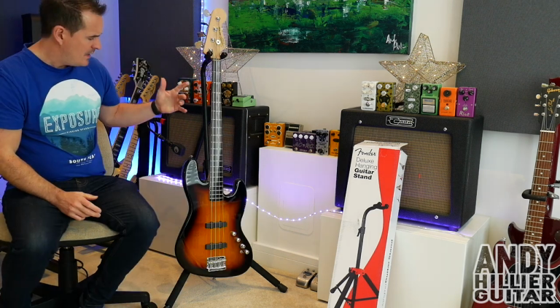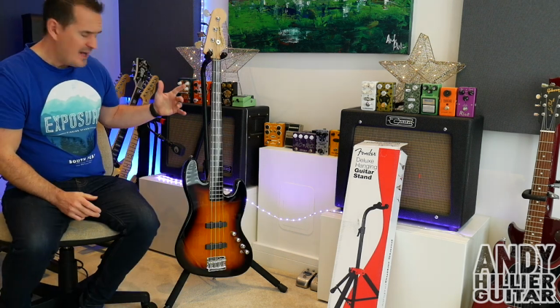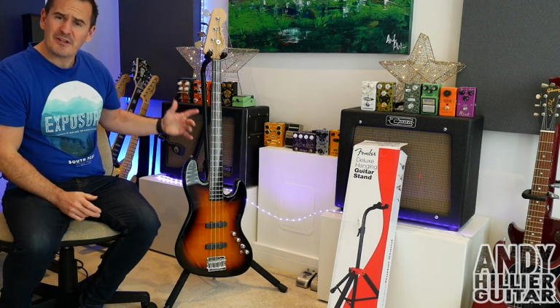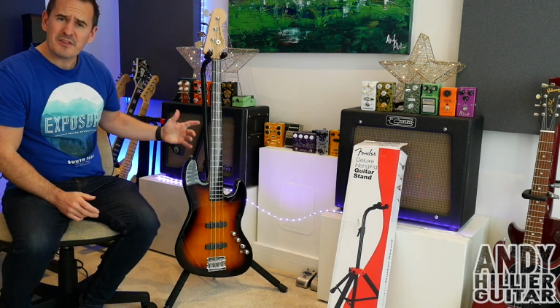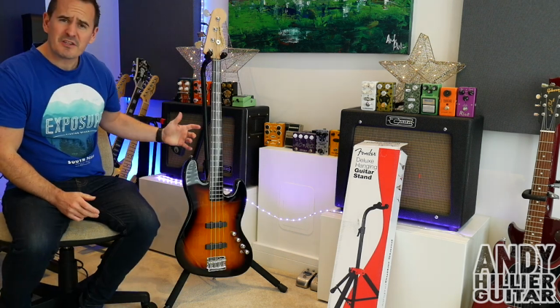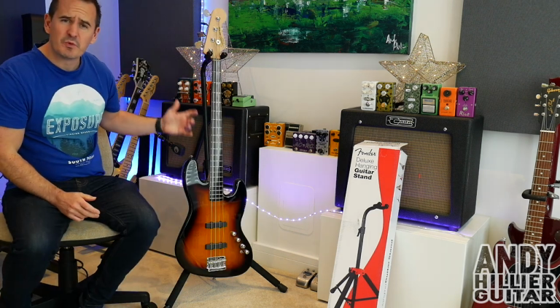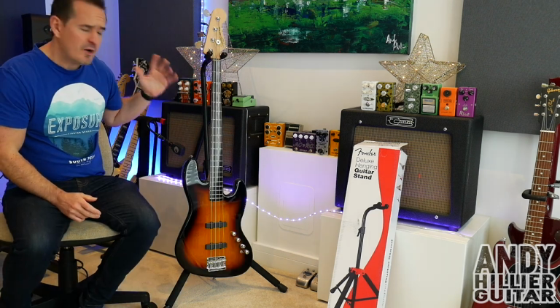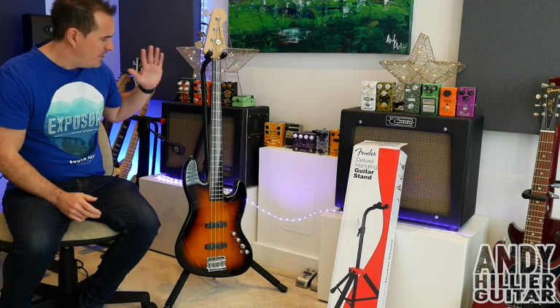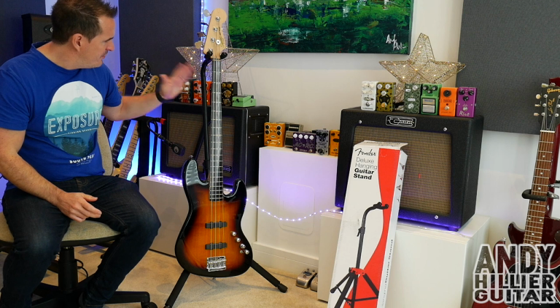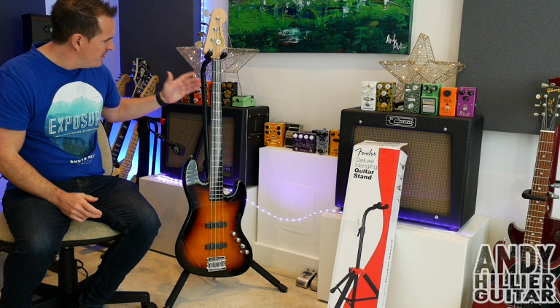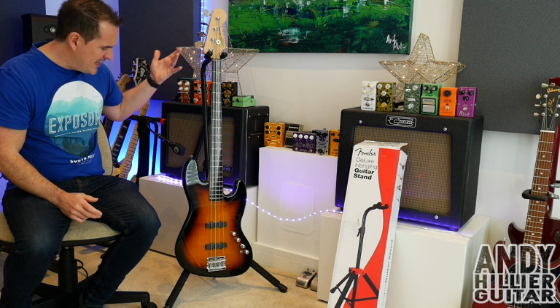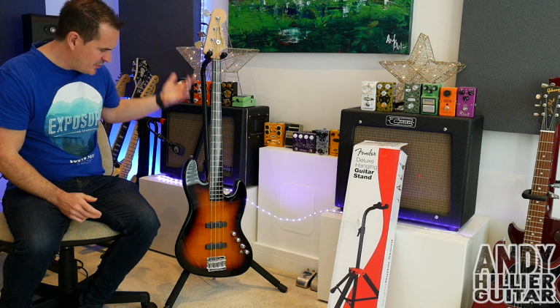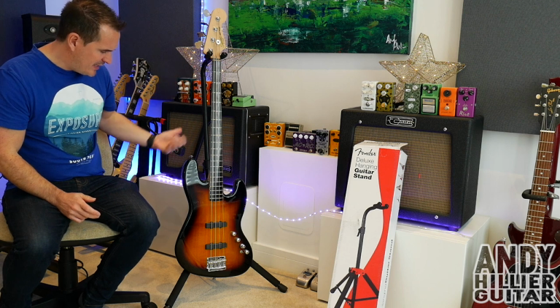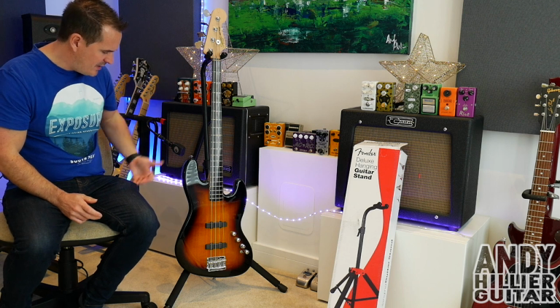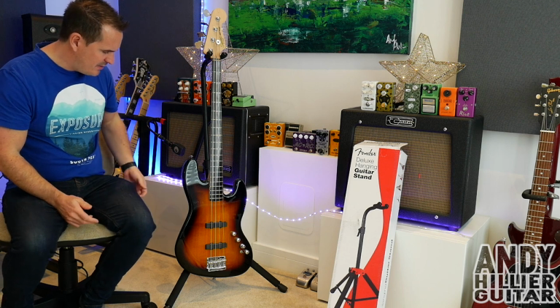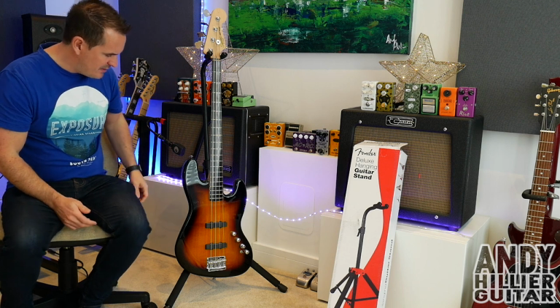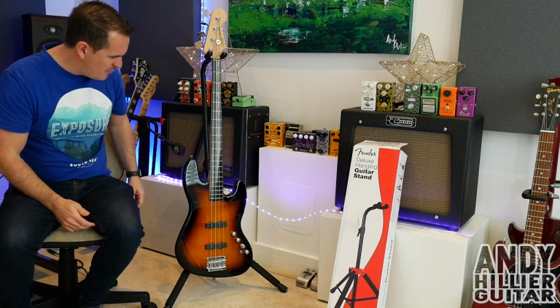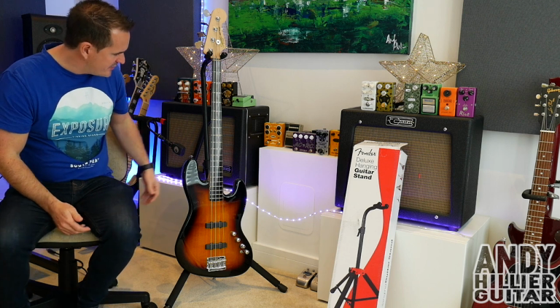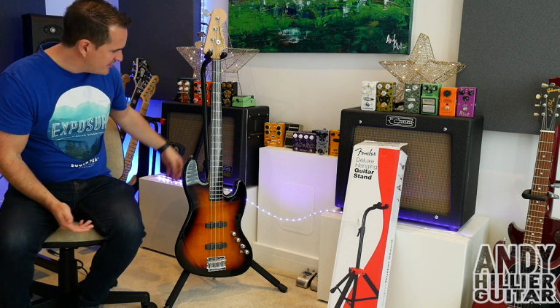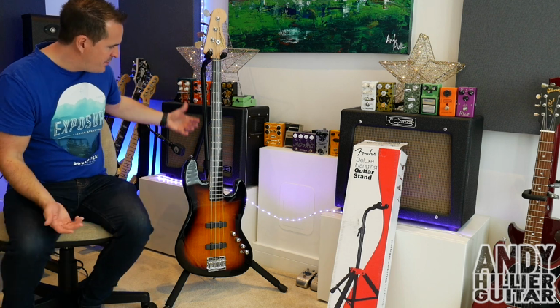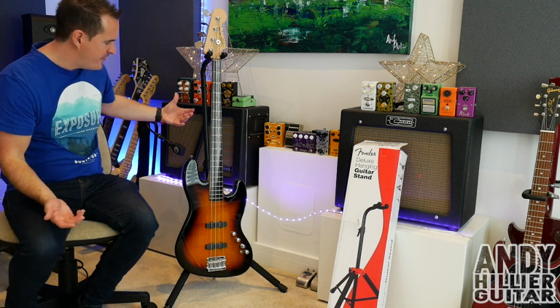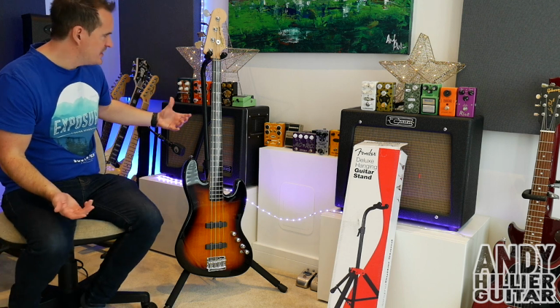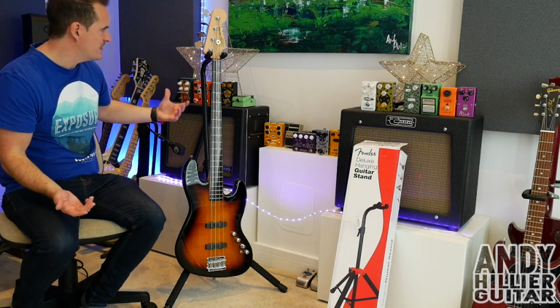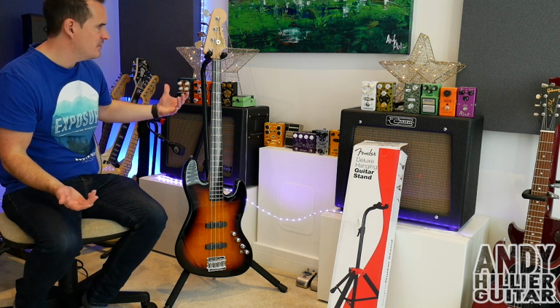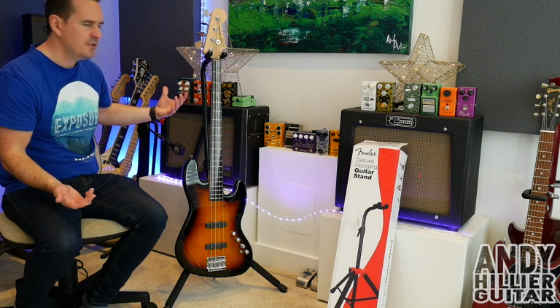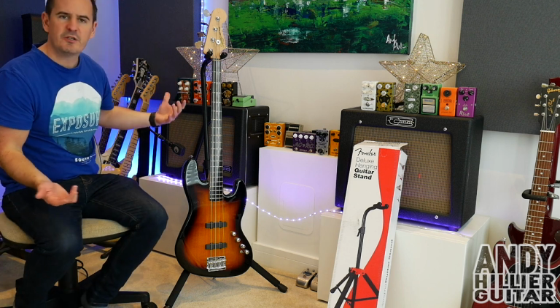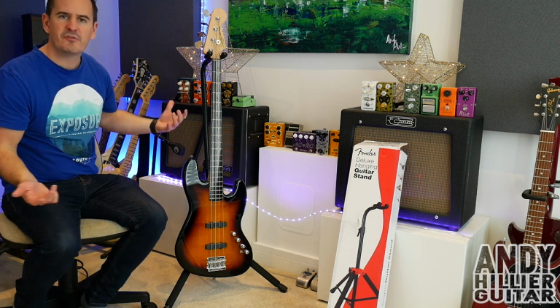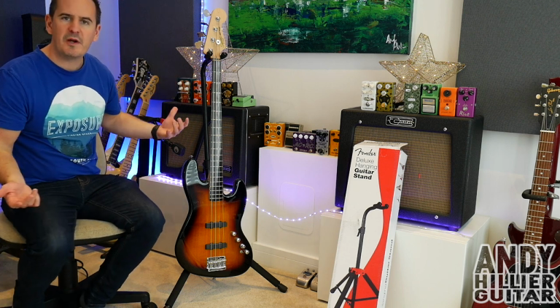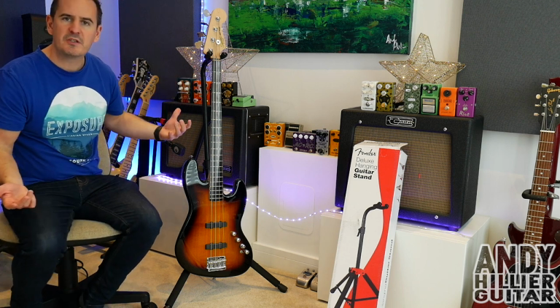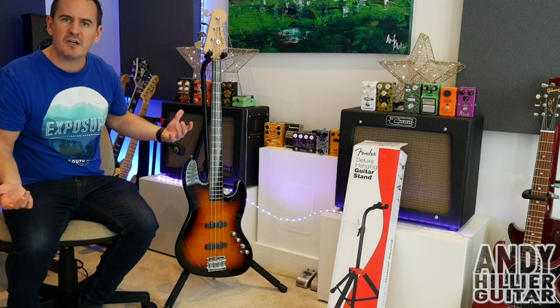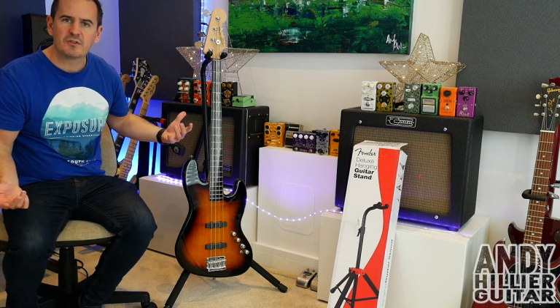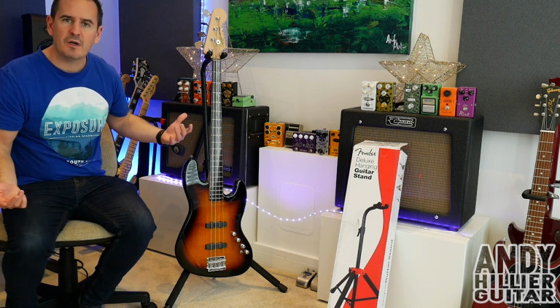I didn't think this would work, but I've put the bass on there and it works absolutely perfectly. So you can use it for bass guitars as well.